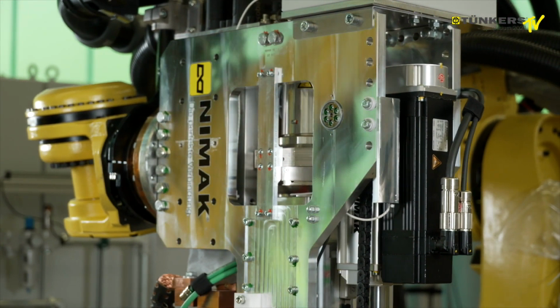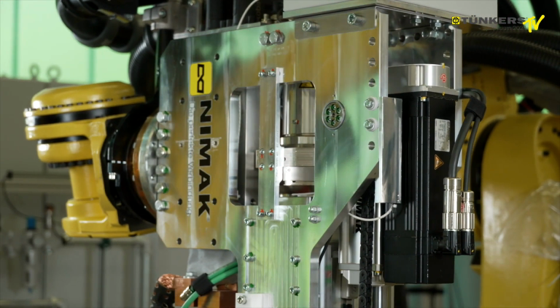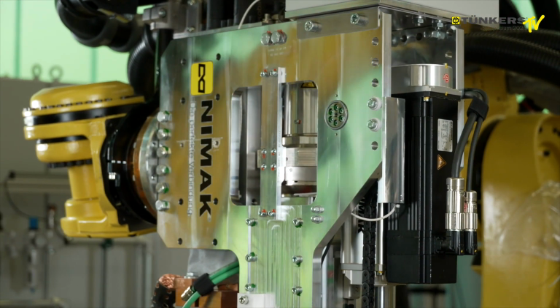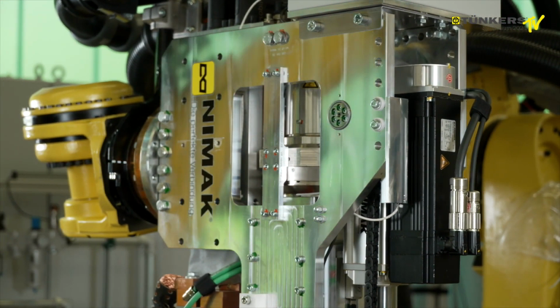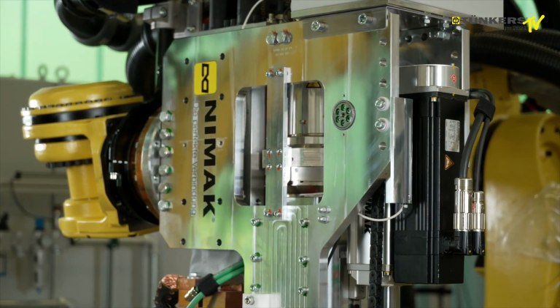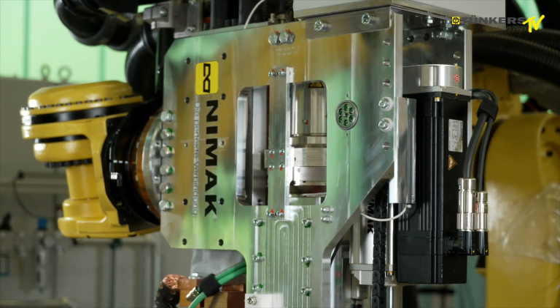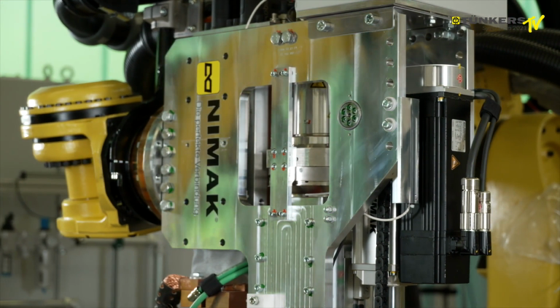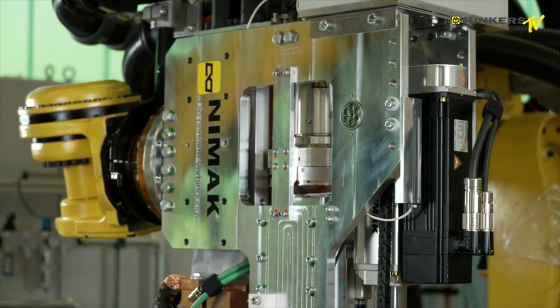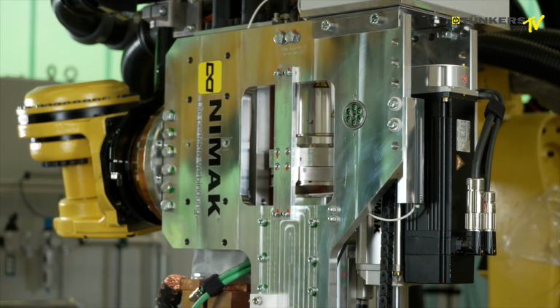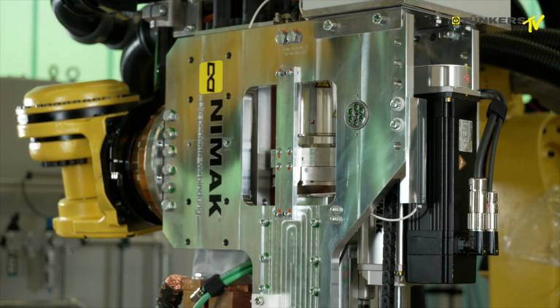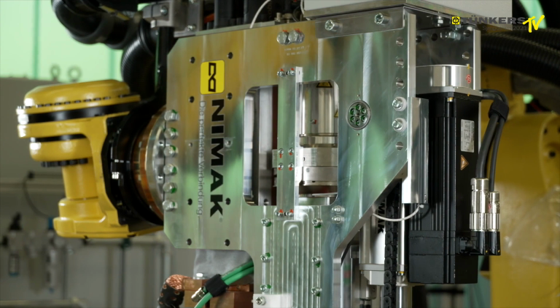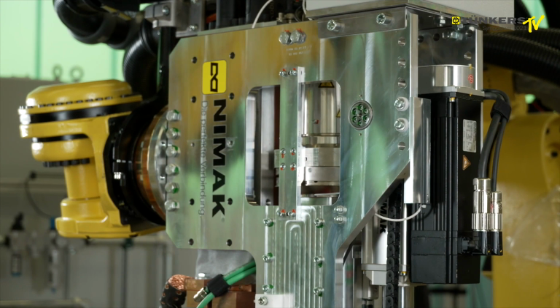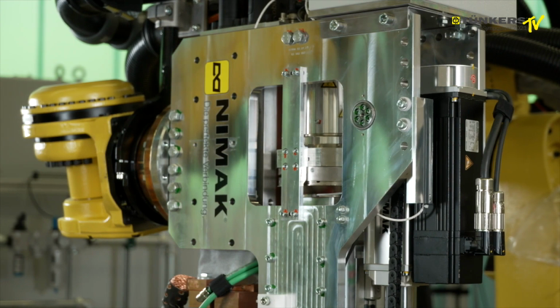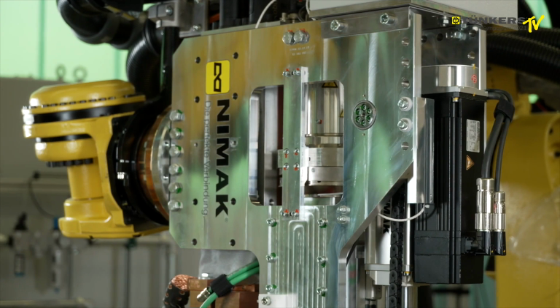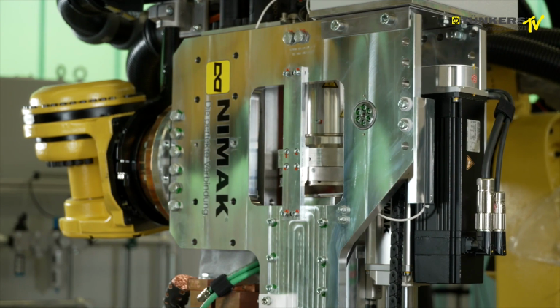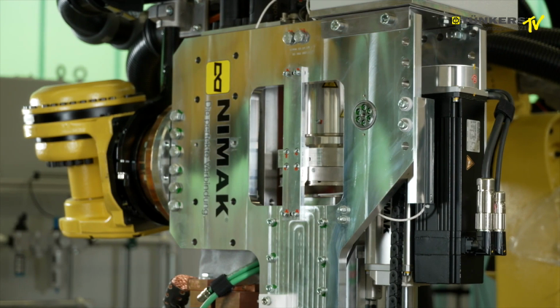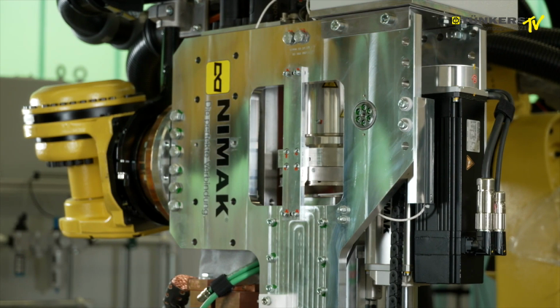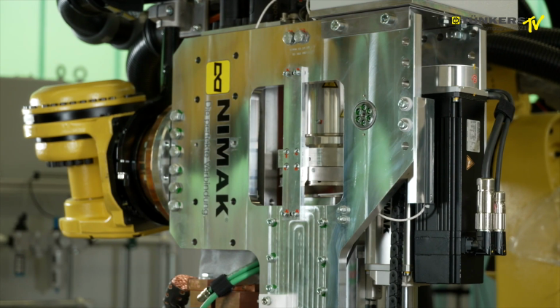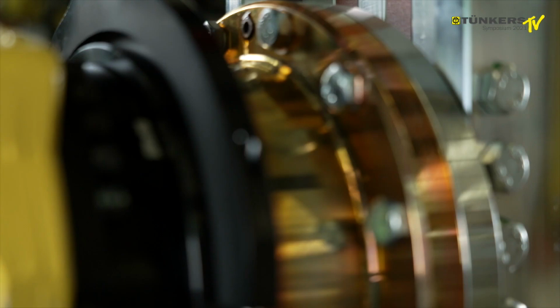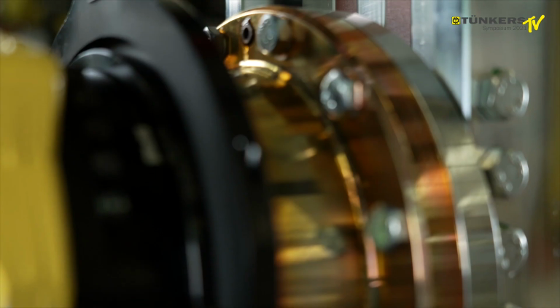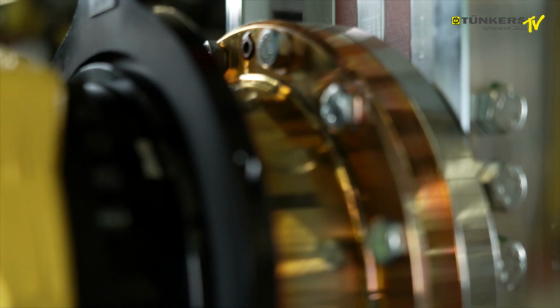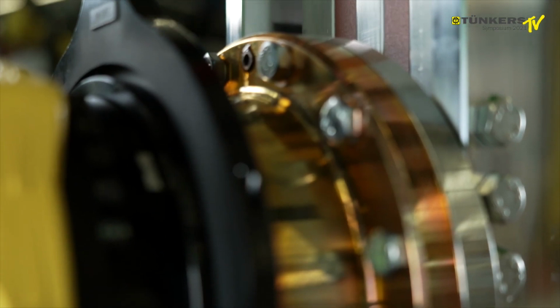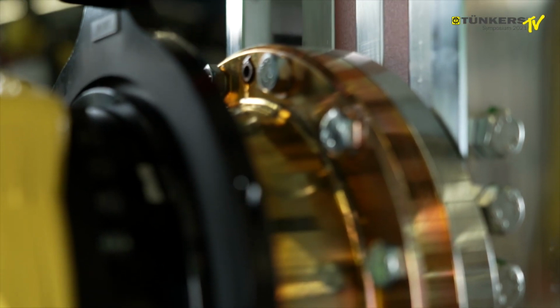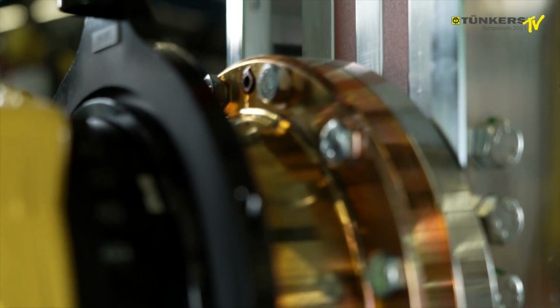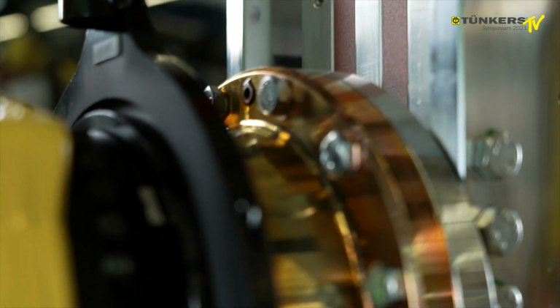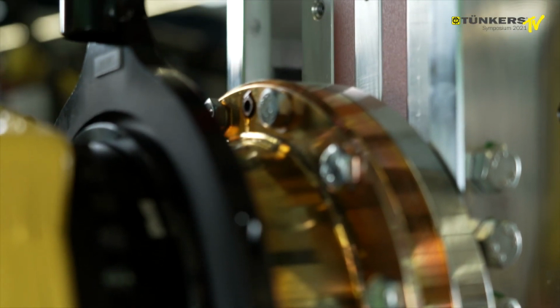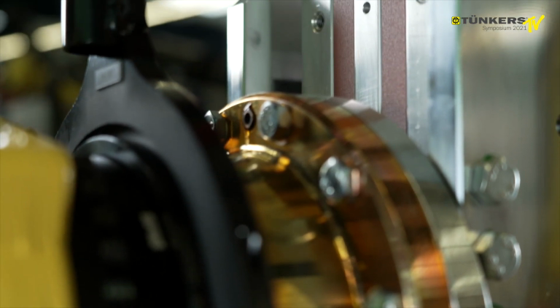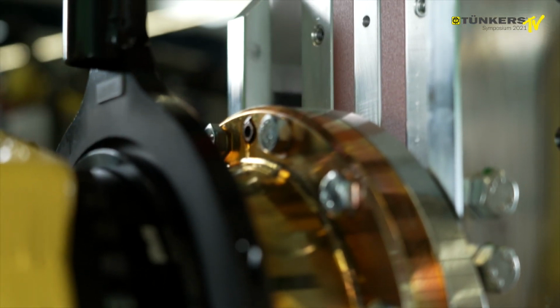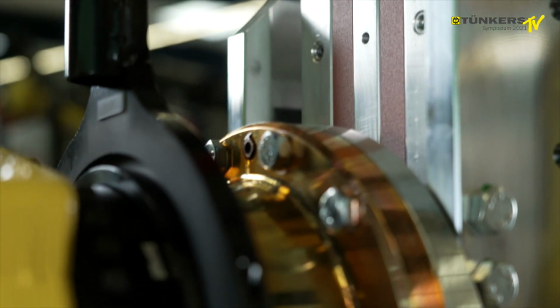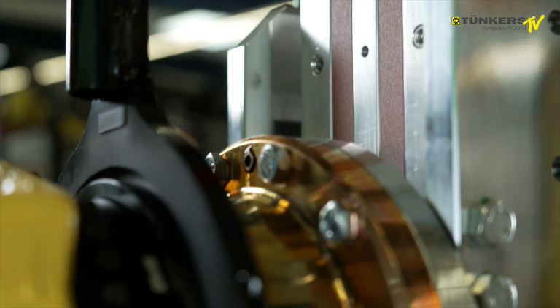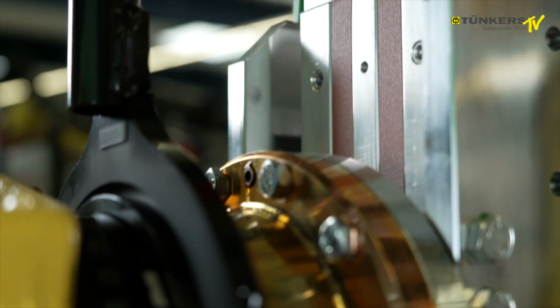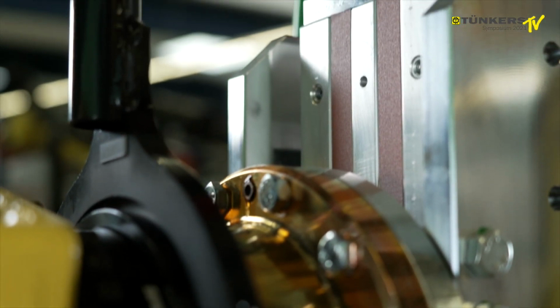And in particular, with thin aluminium components, we have a very precise spot.